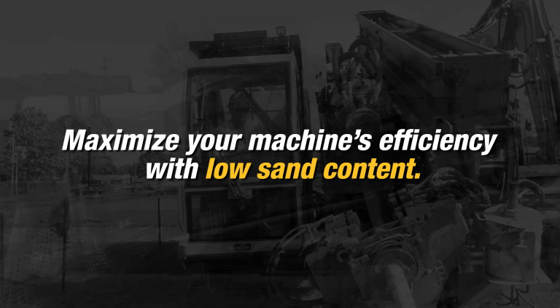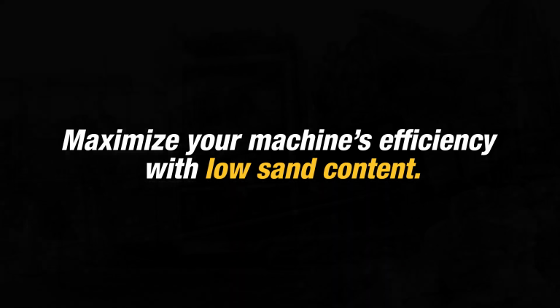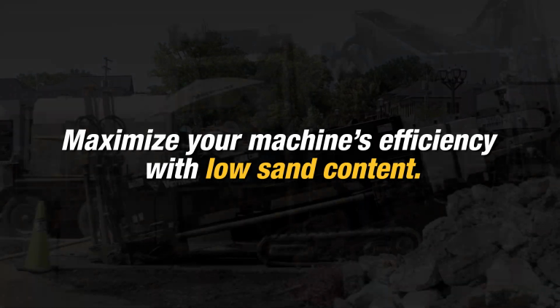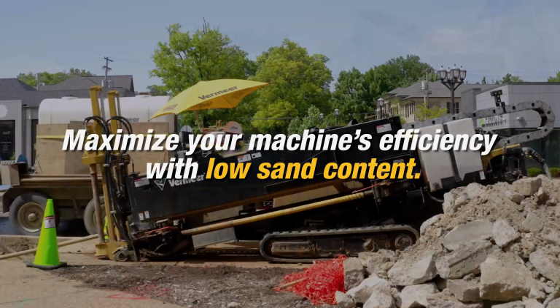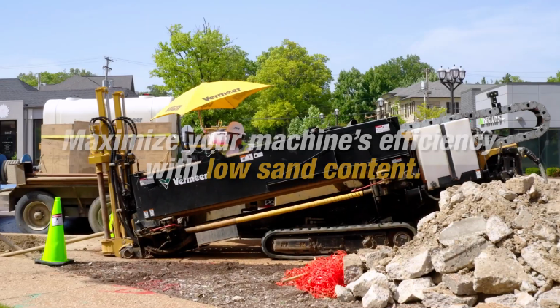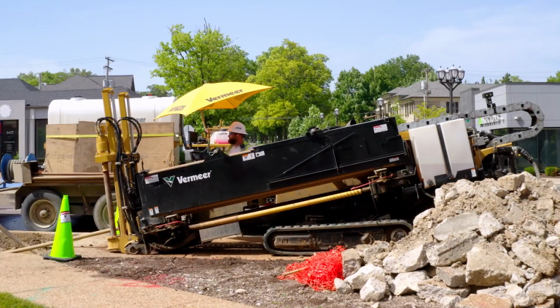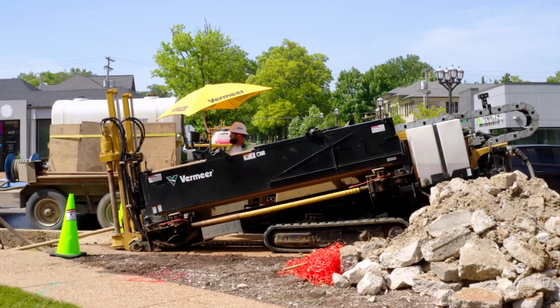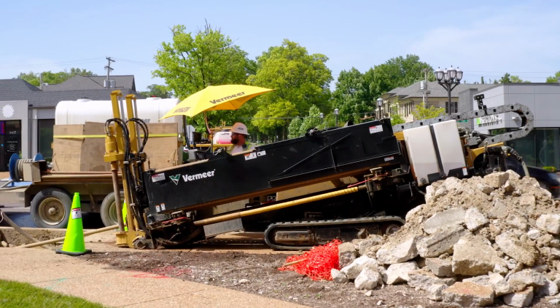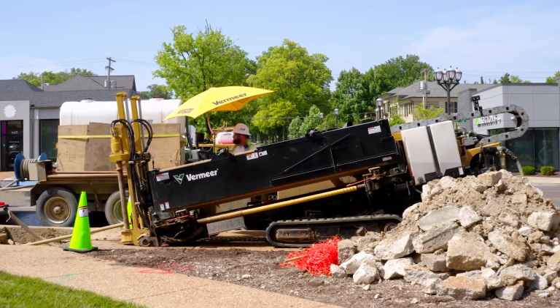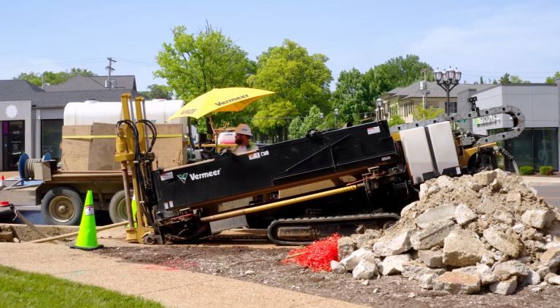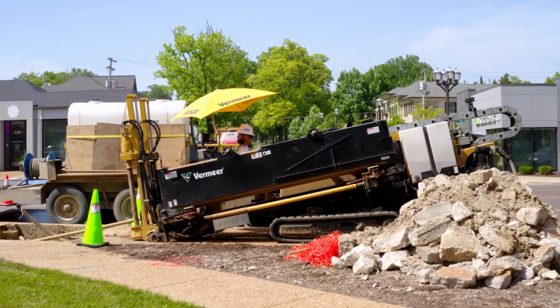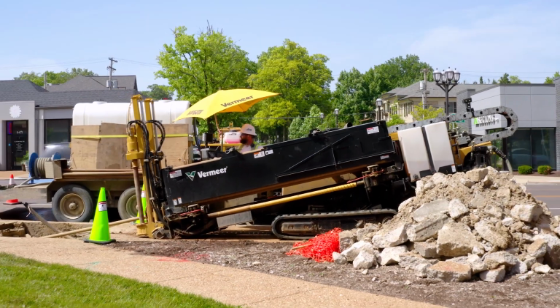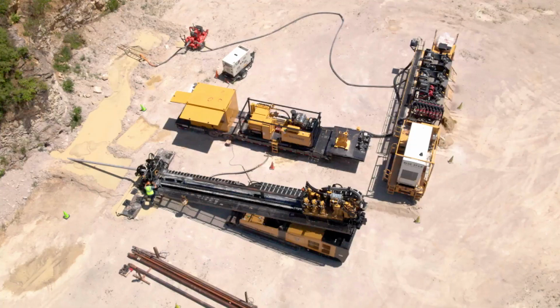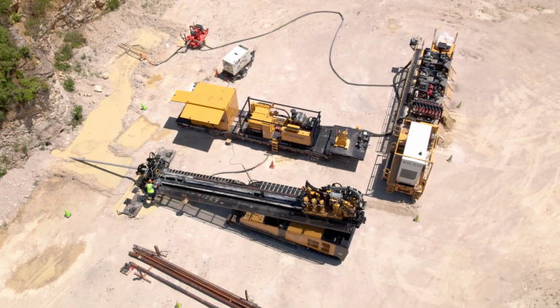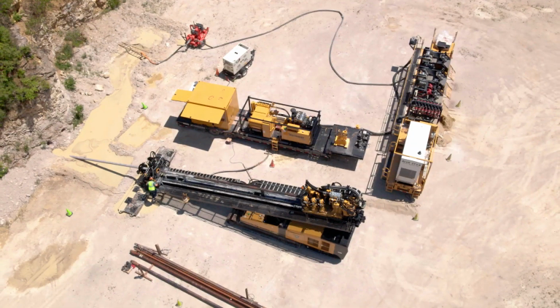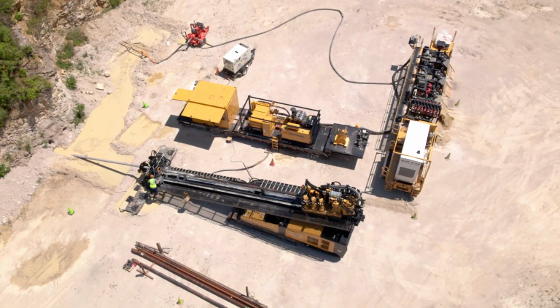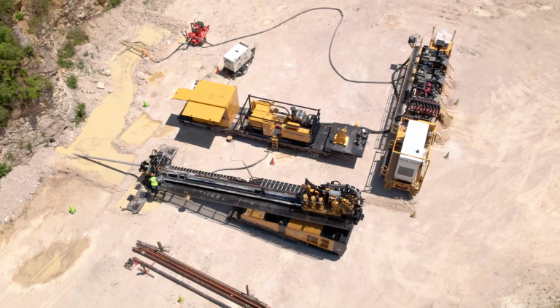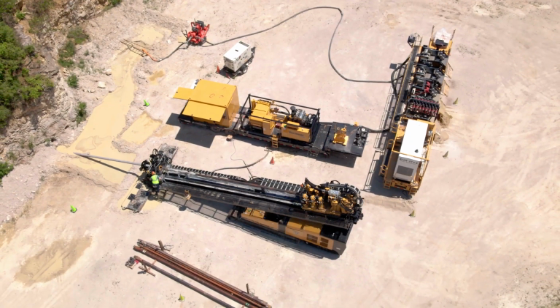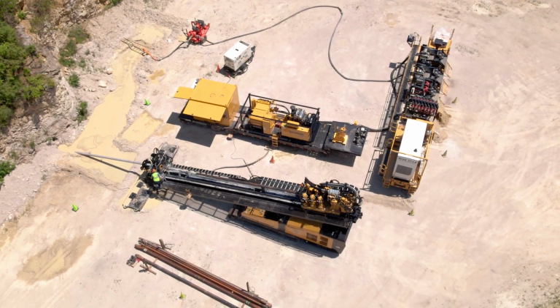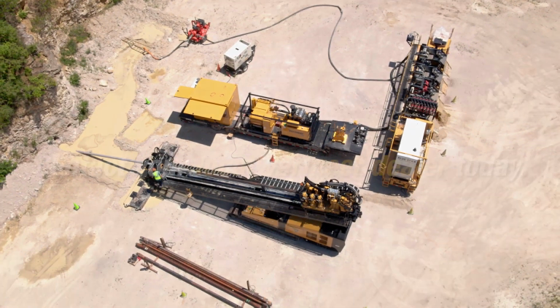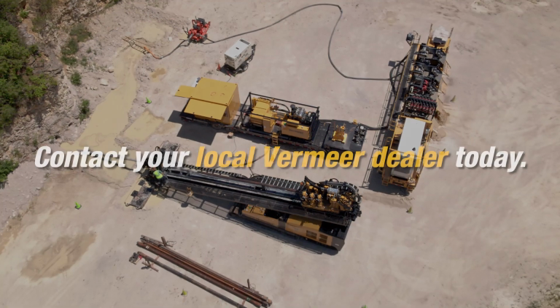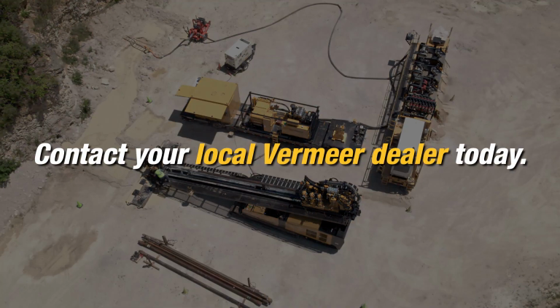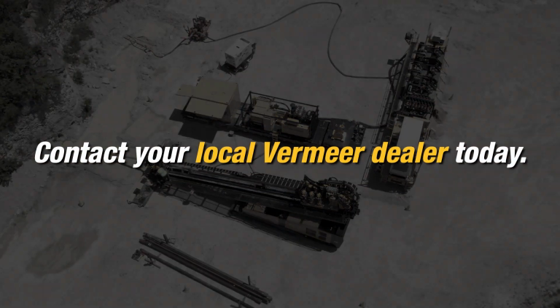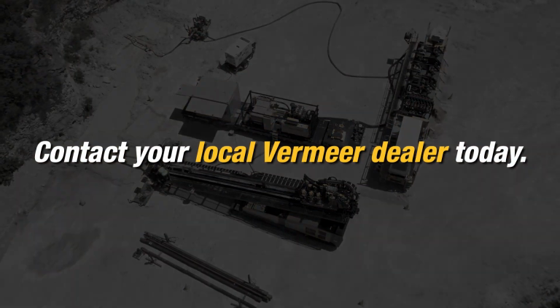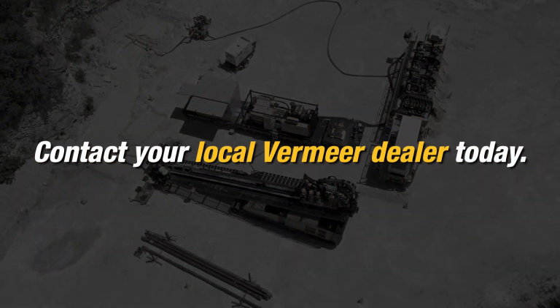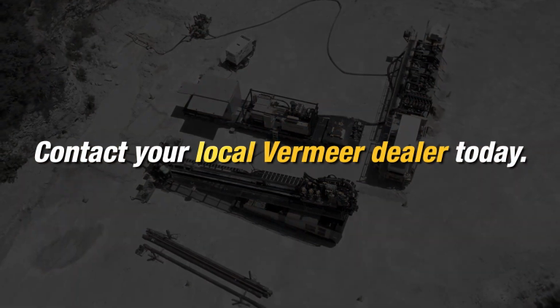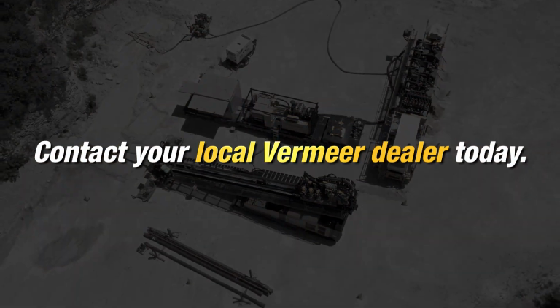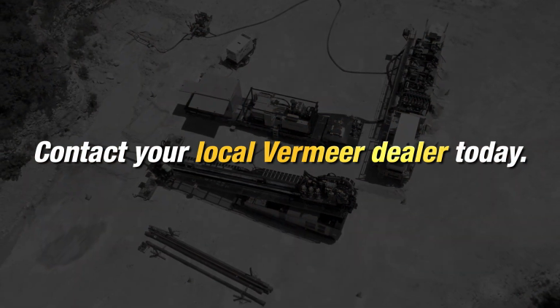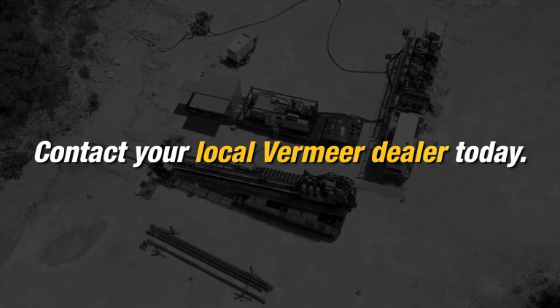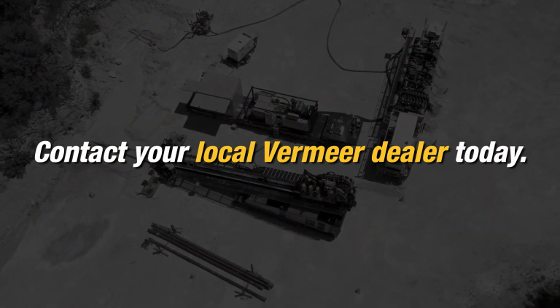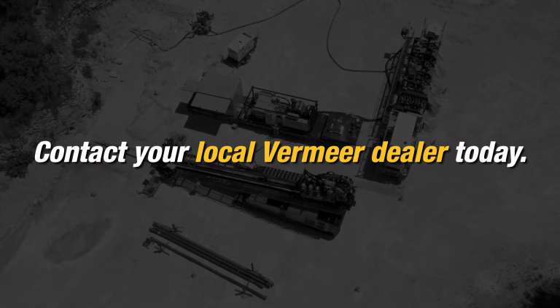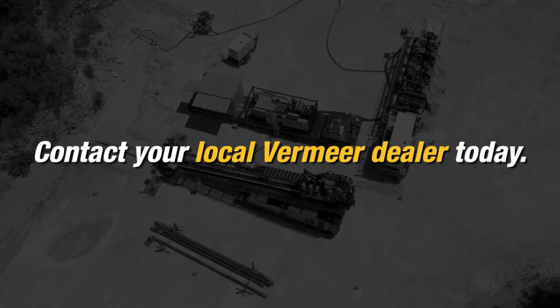For more information on how sand content can affect your HDD operation, contact your local Vermeer dealer today.